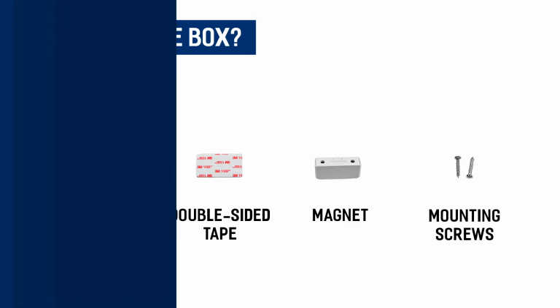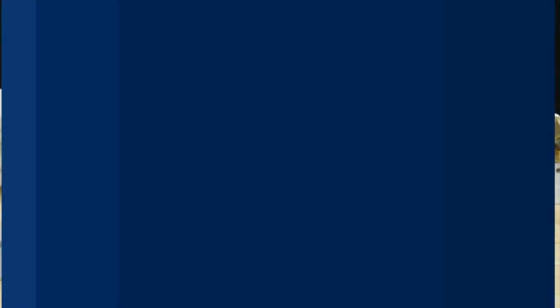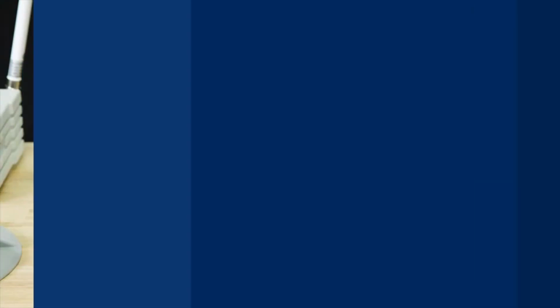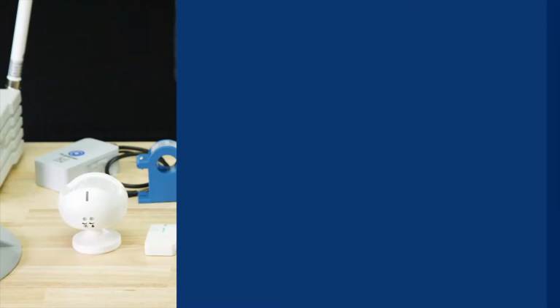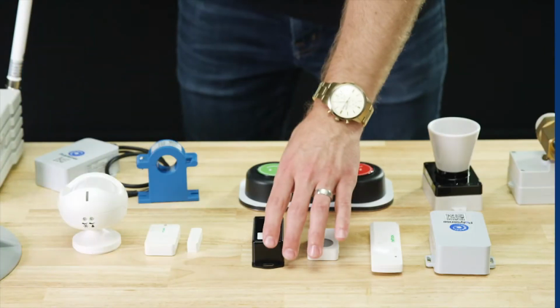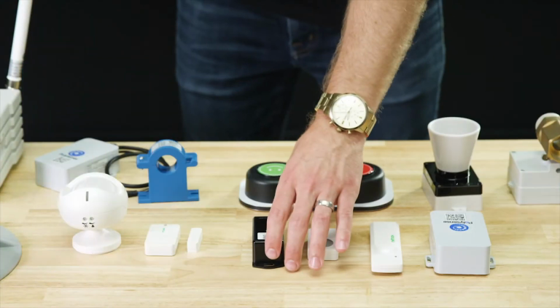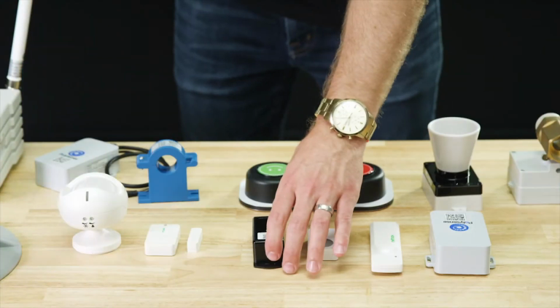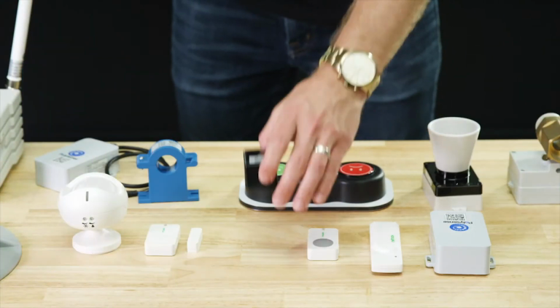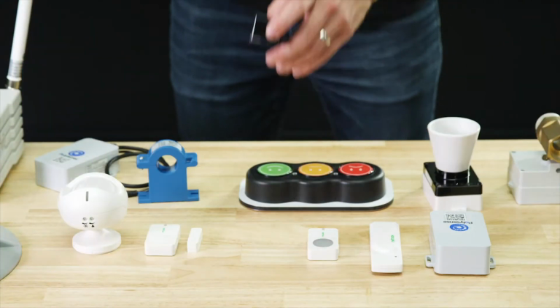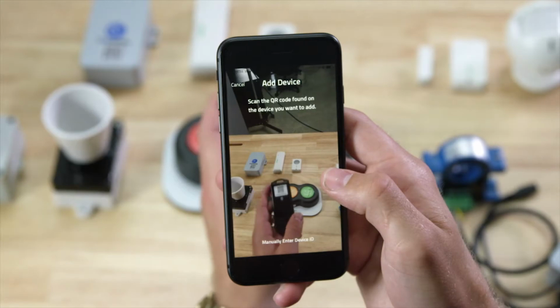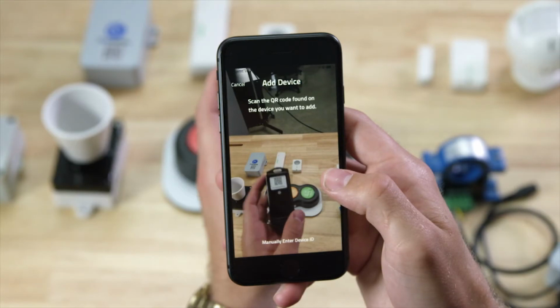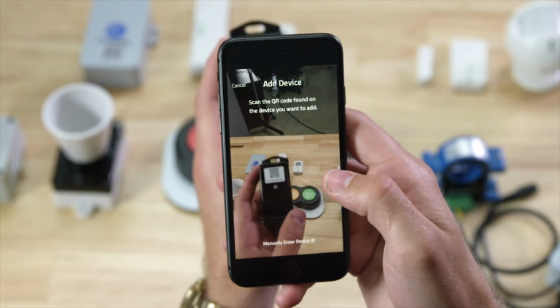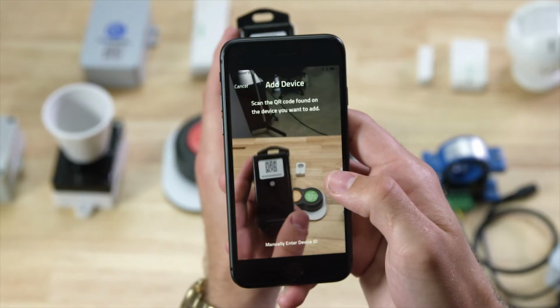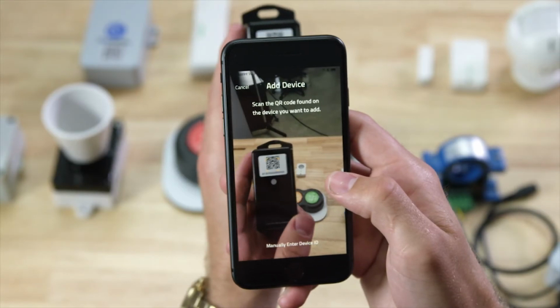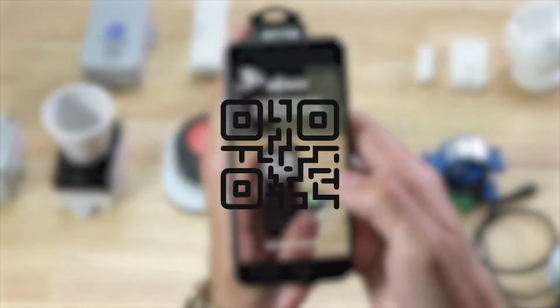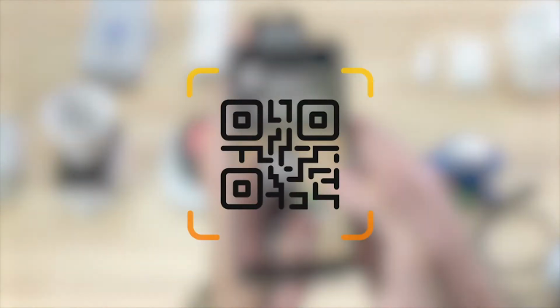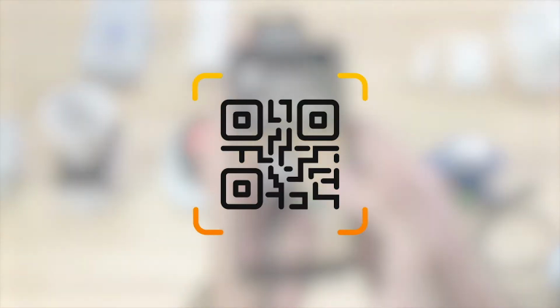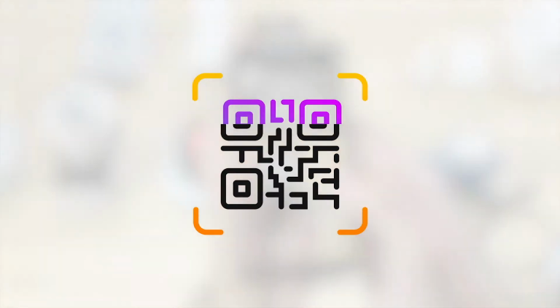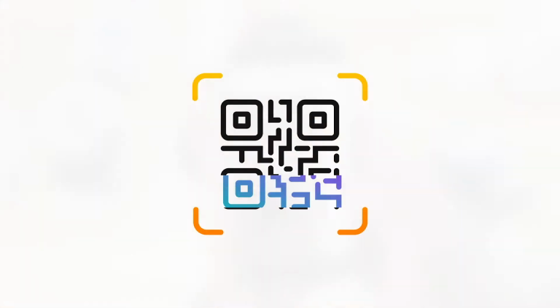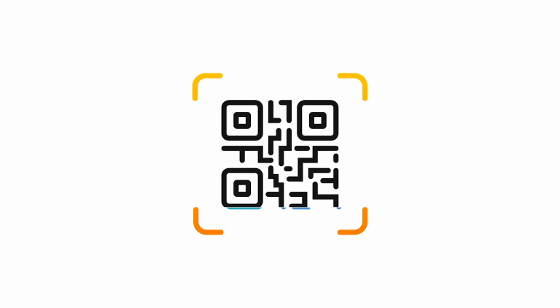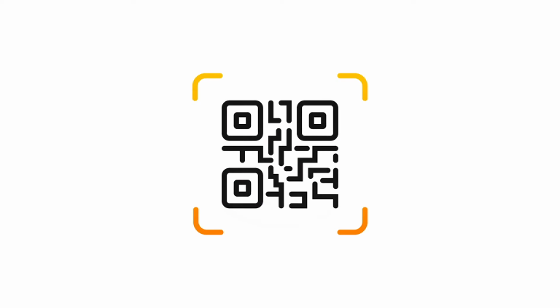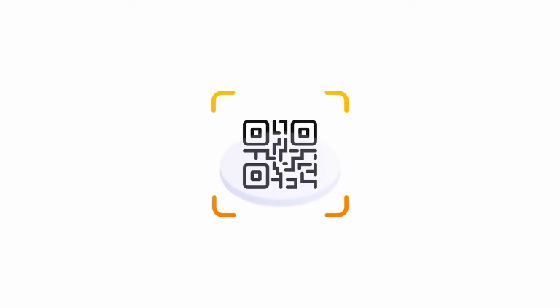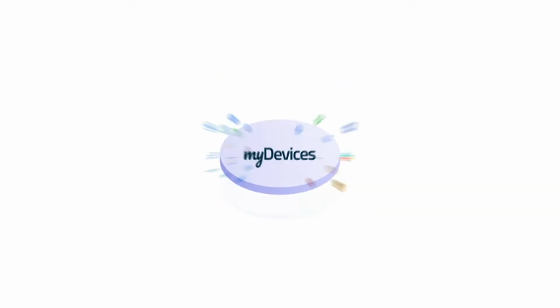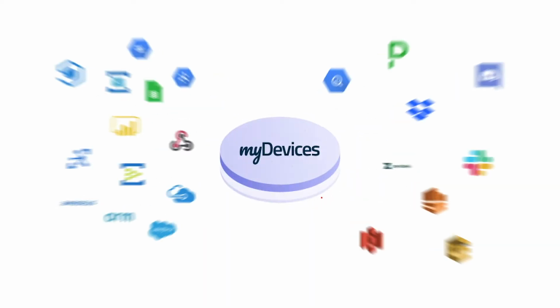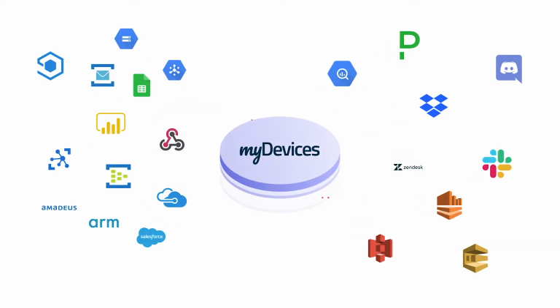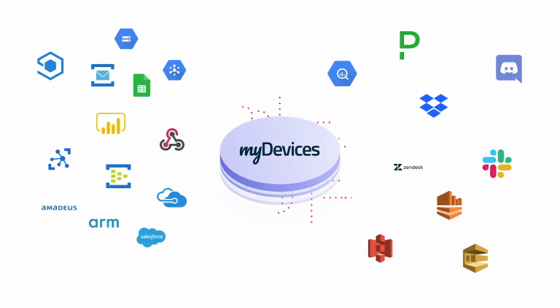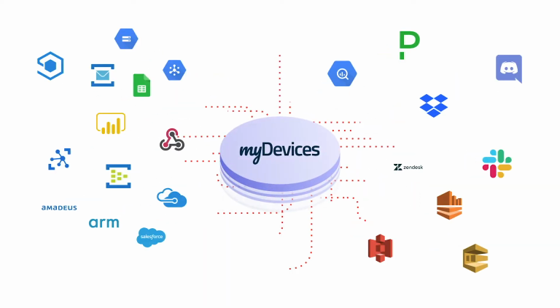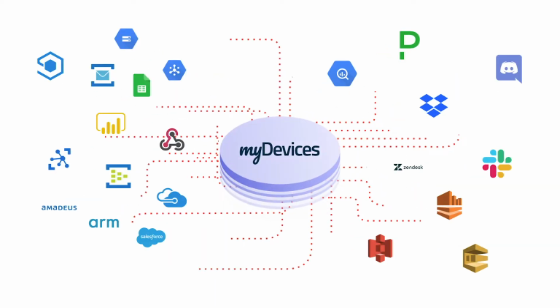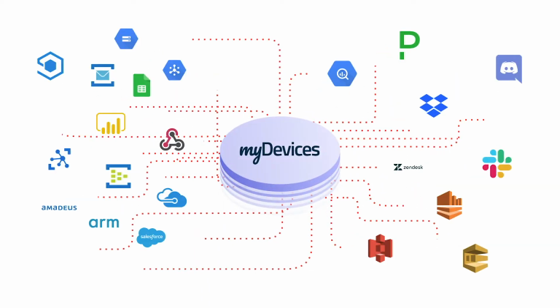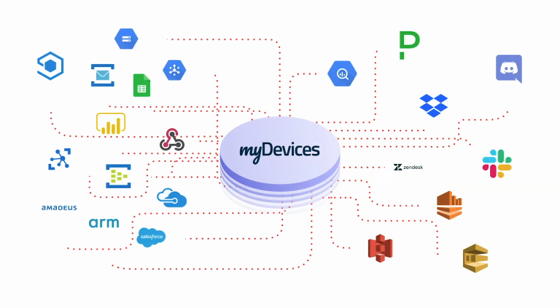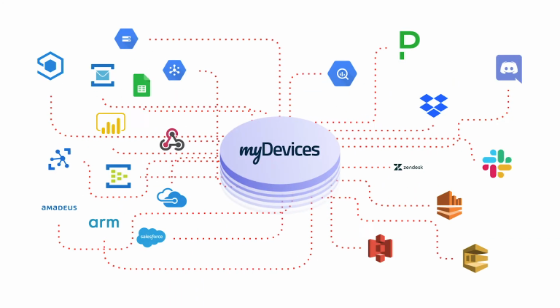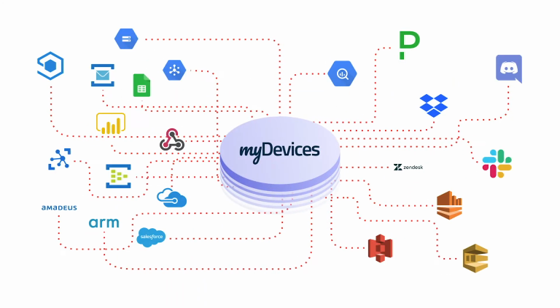Like with all of our devices, you simply scan the QR code to begin using the device on any IoT platform.